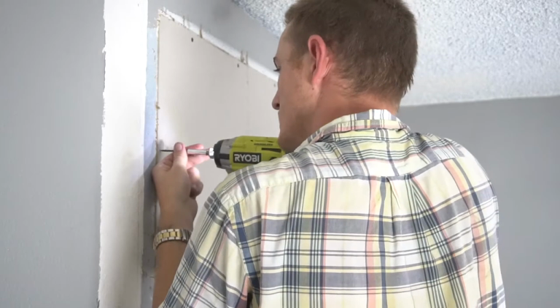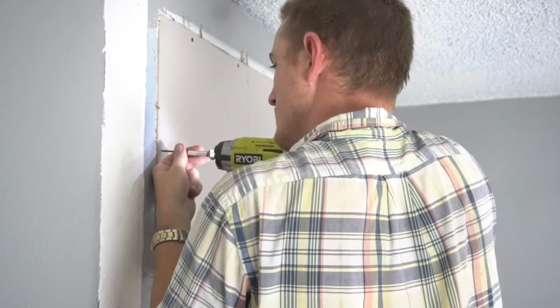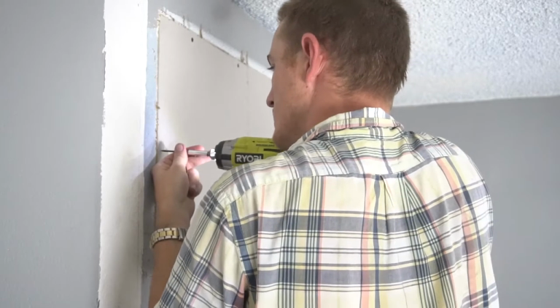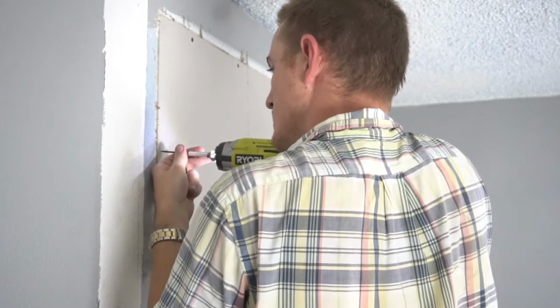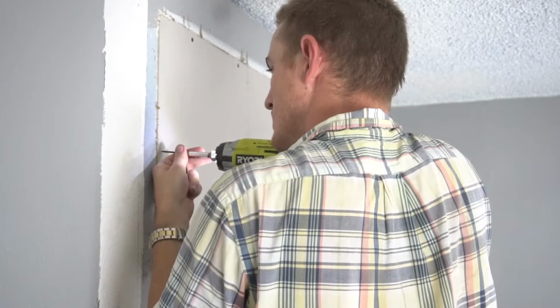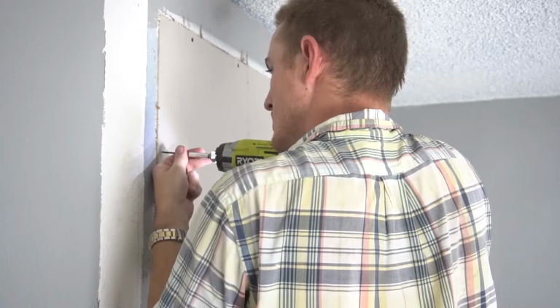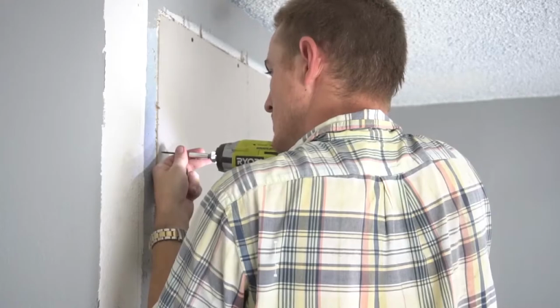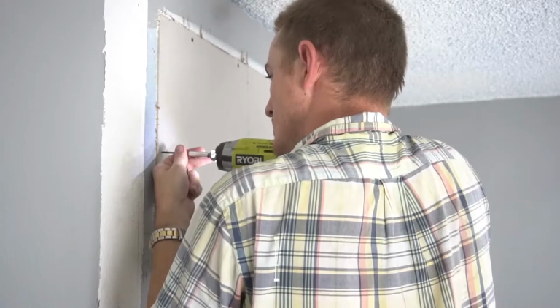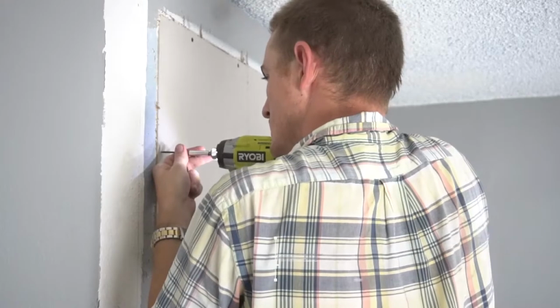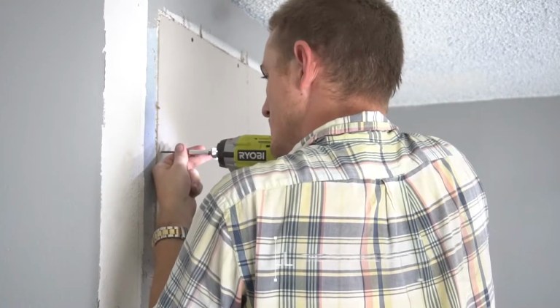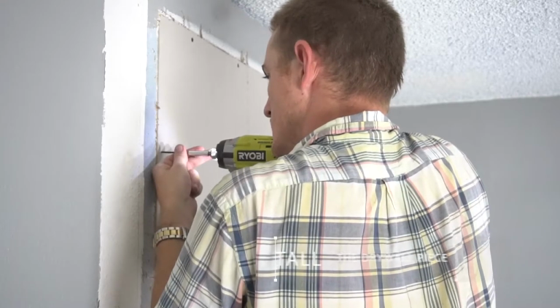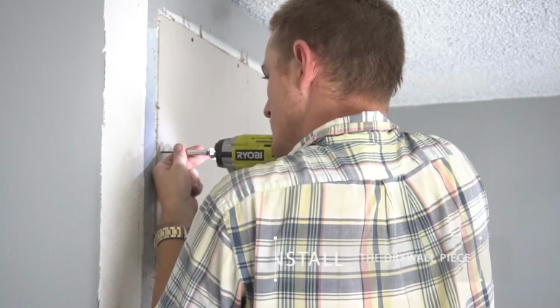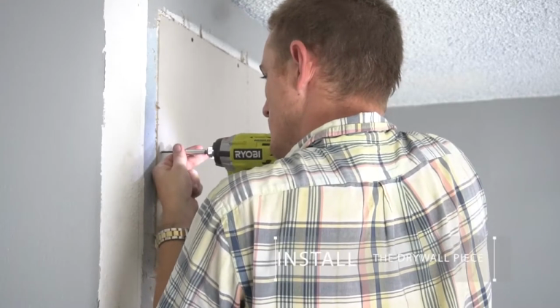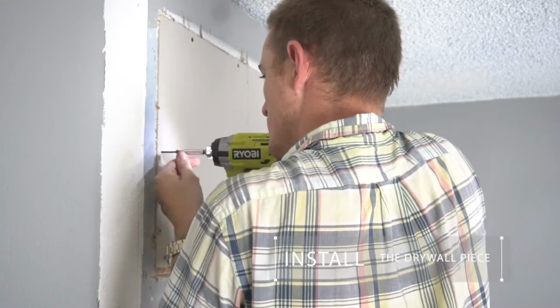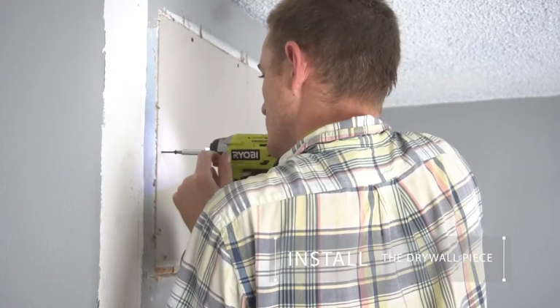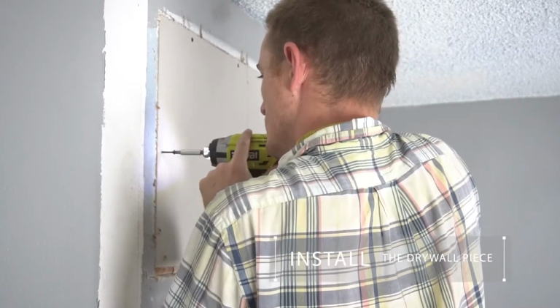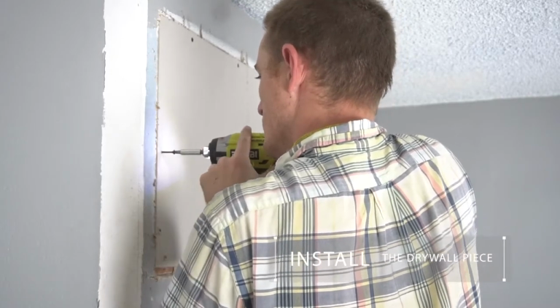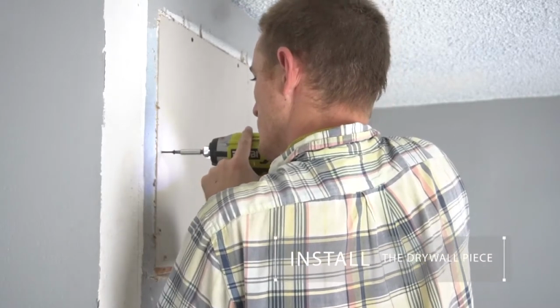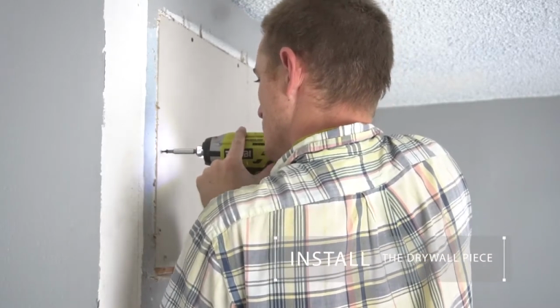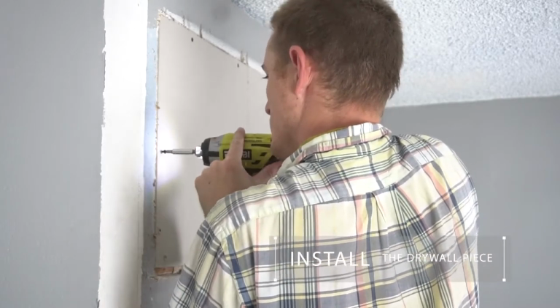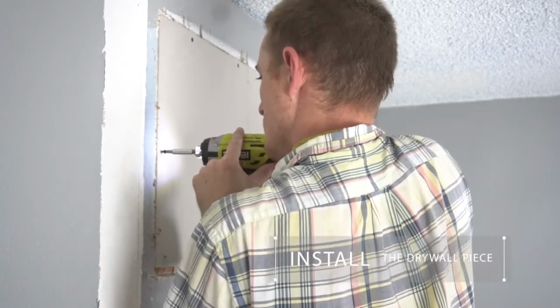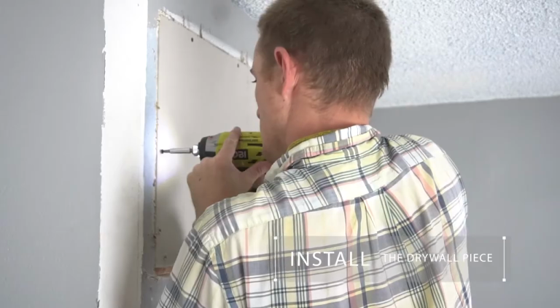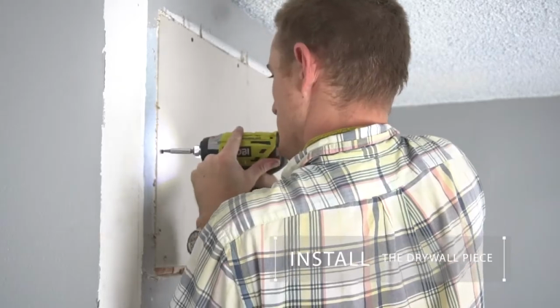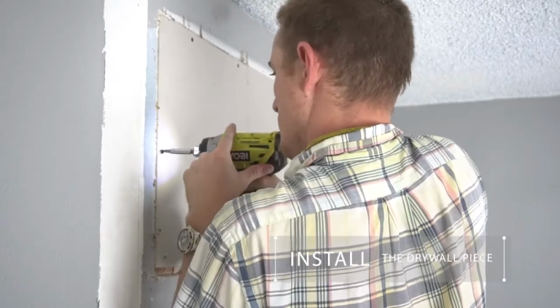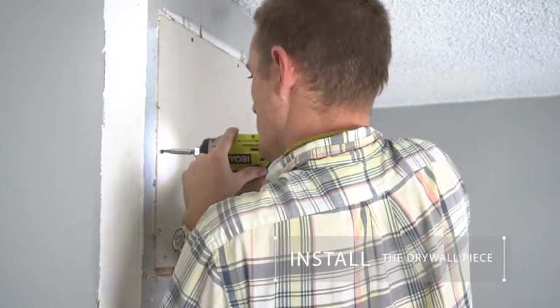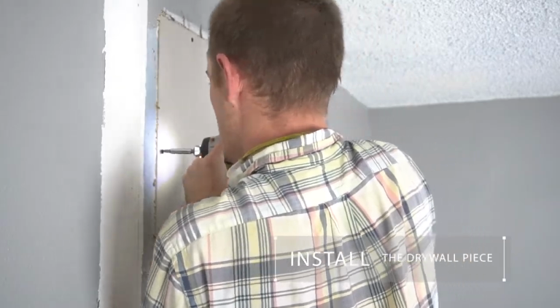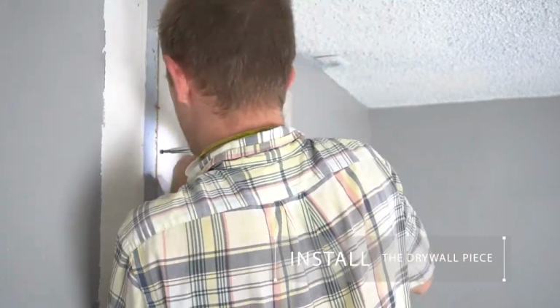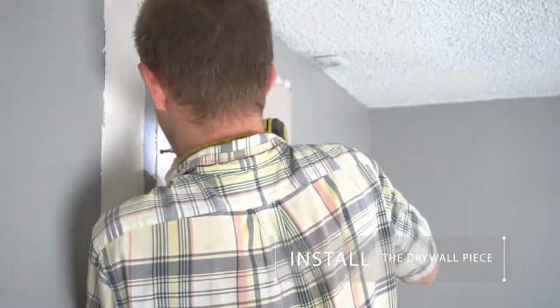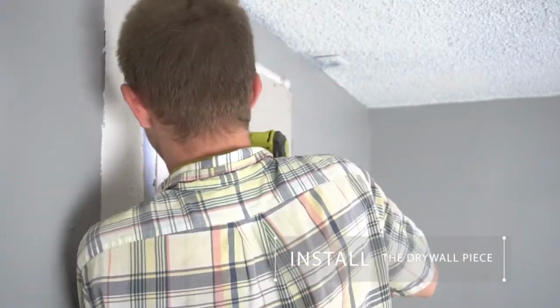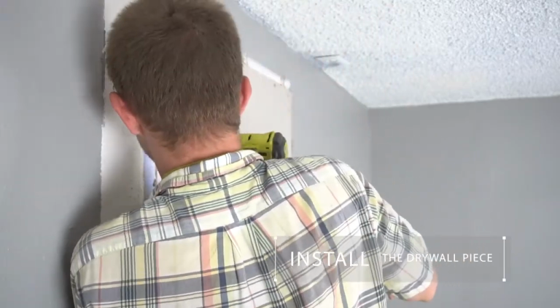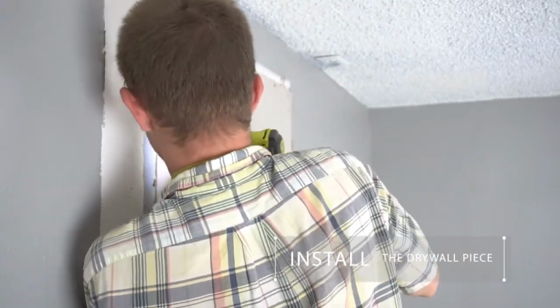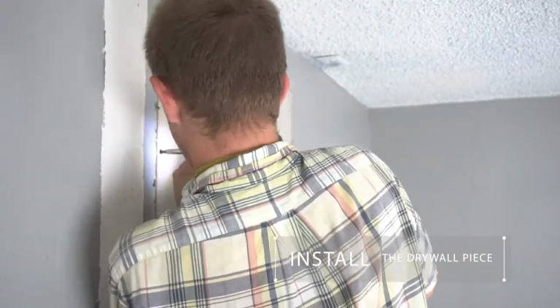Step 5. Install the drywall using 1 and 5/8 inch drywall screws.